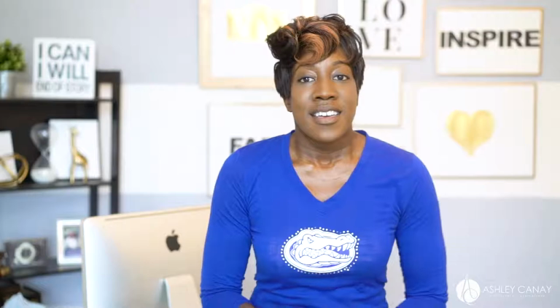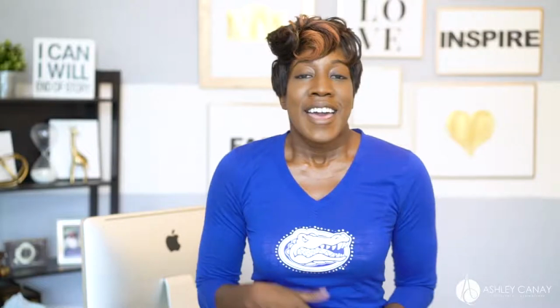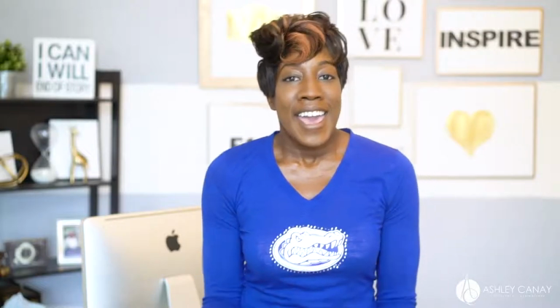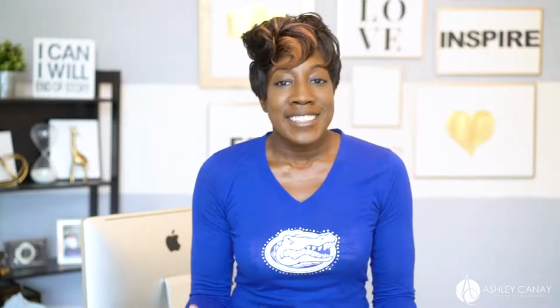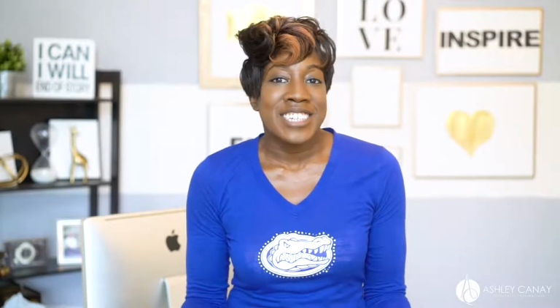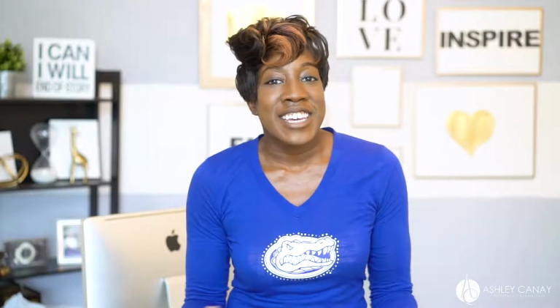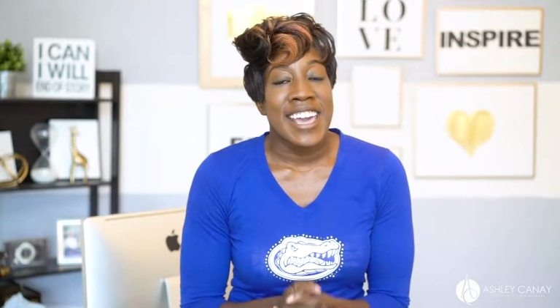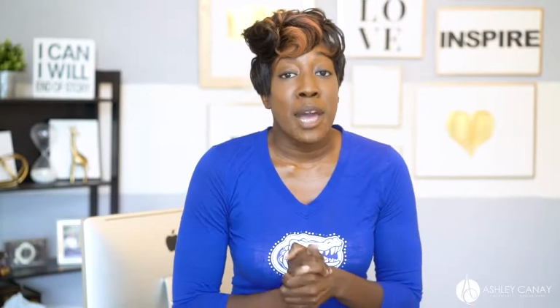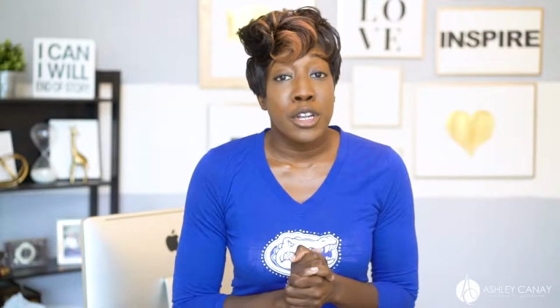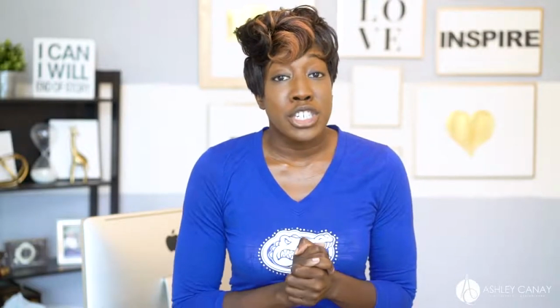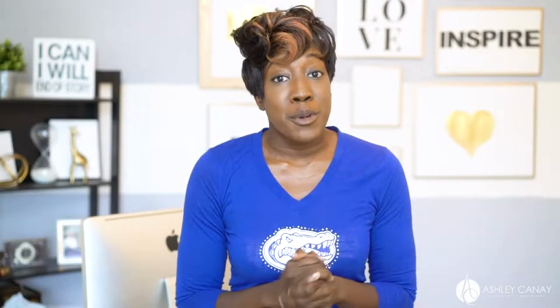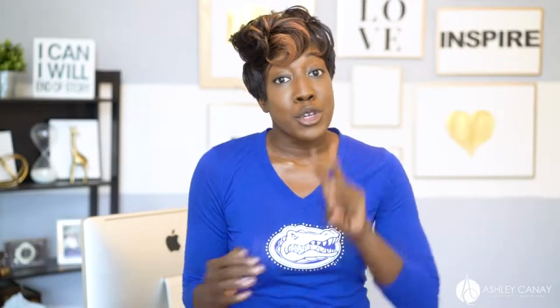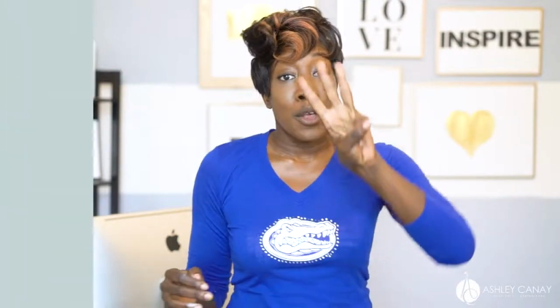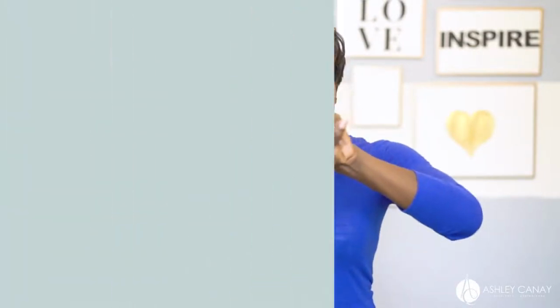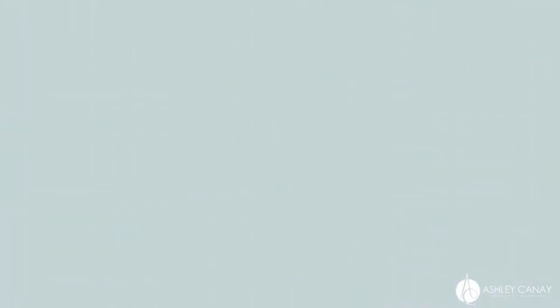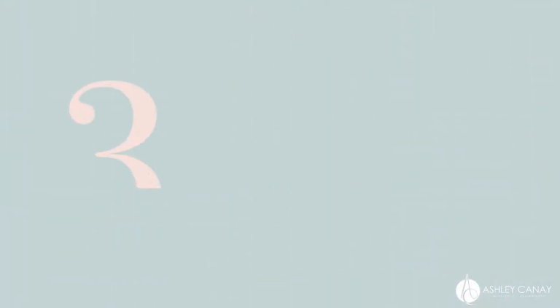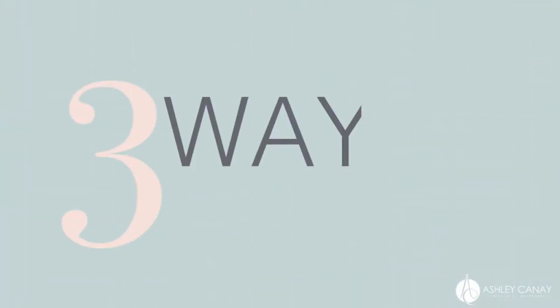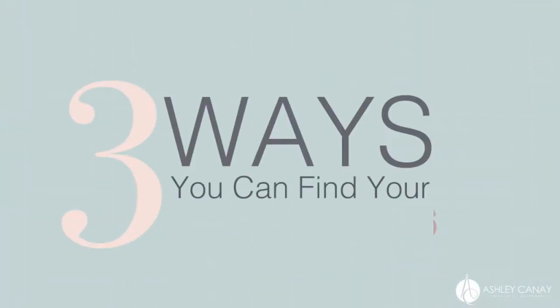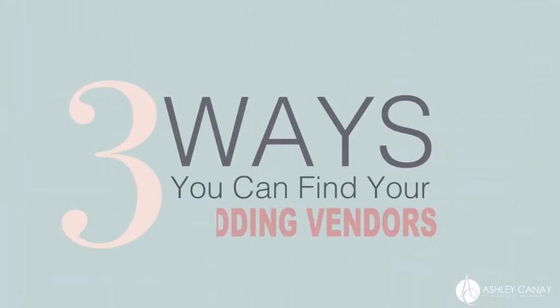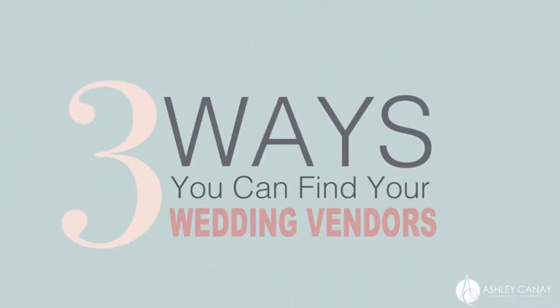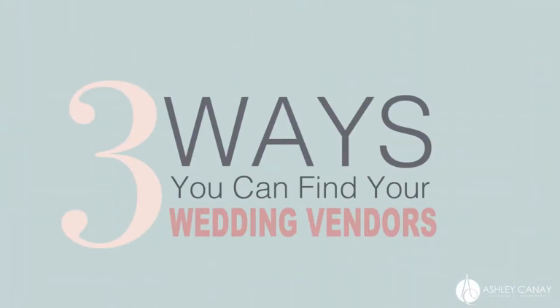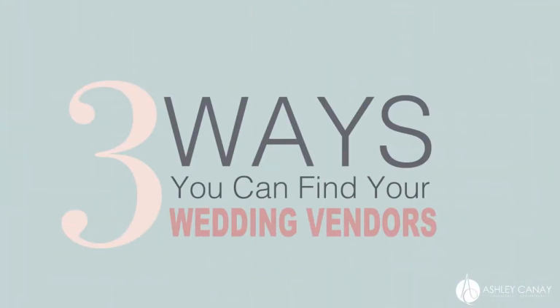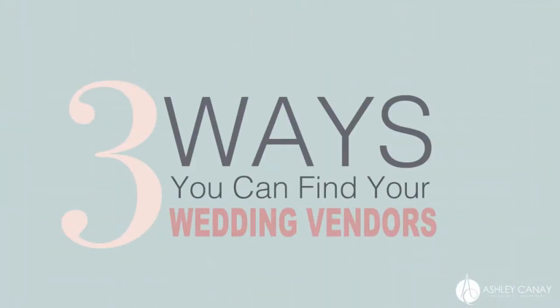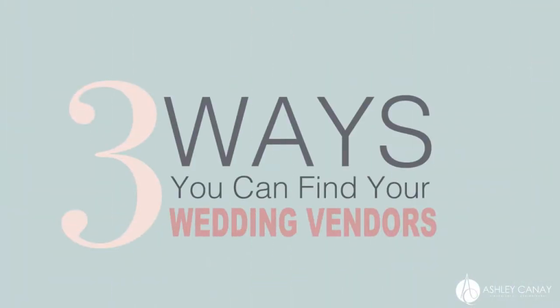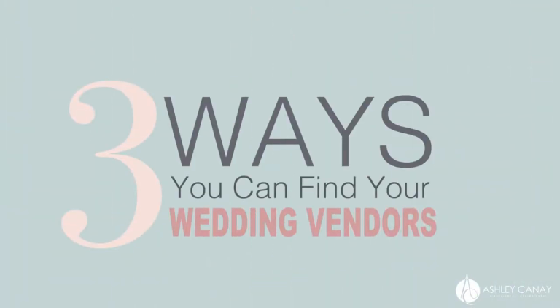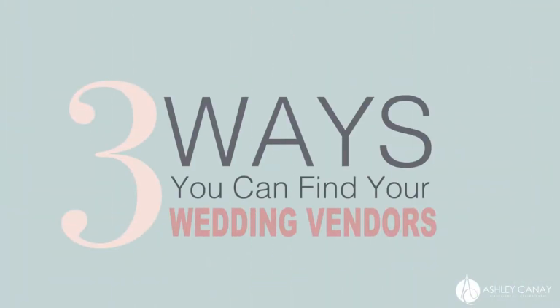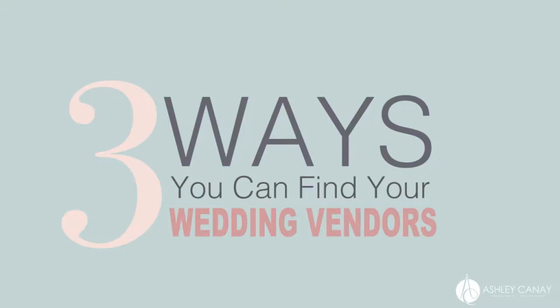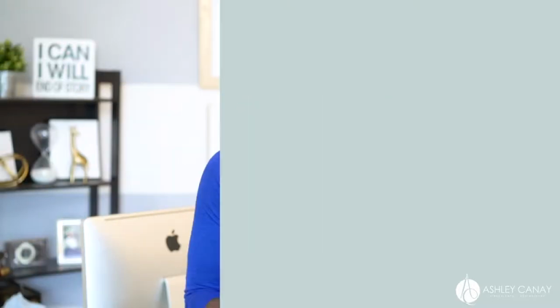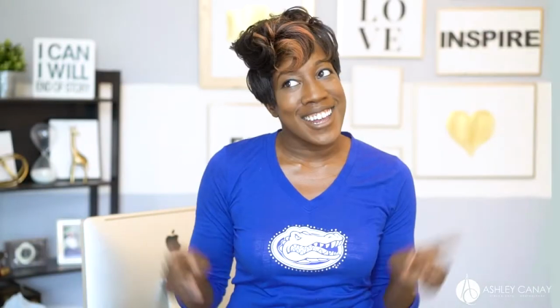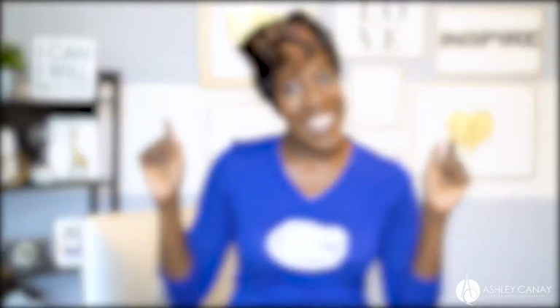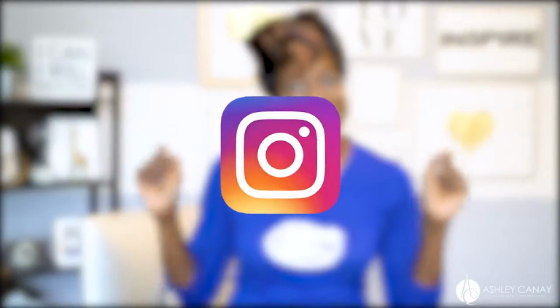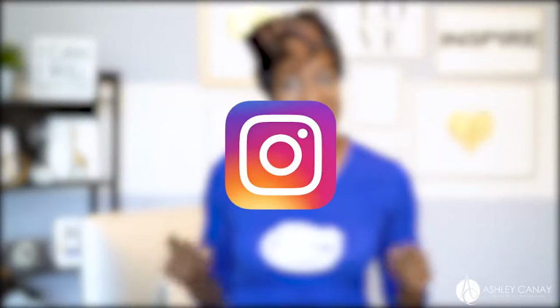Hey, it's Ashley Kanae and I'm going to share with you three ways you can find your wedding vendors on Instagram.